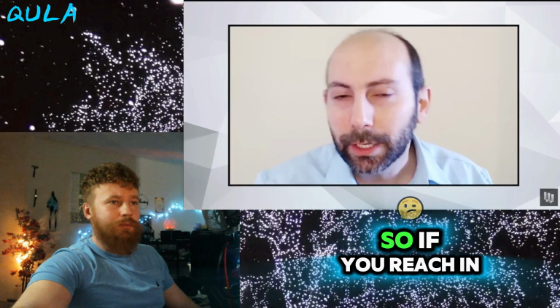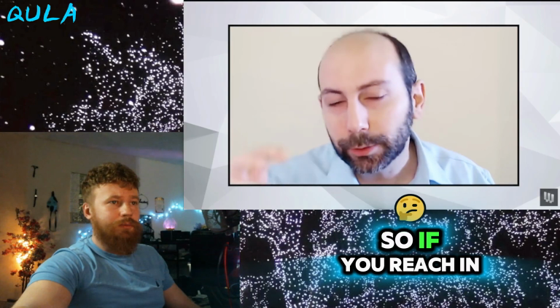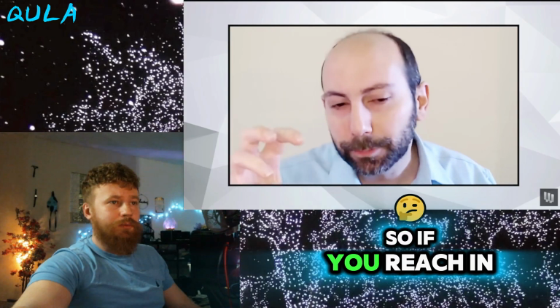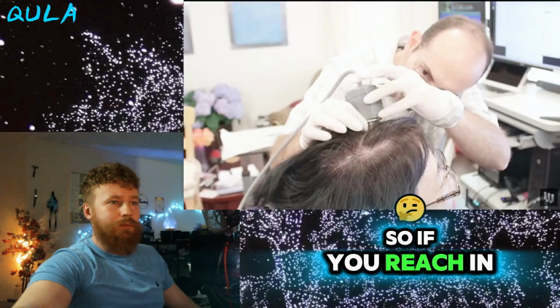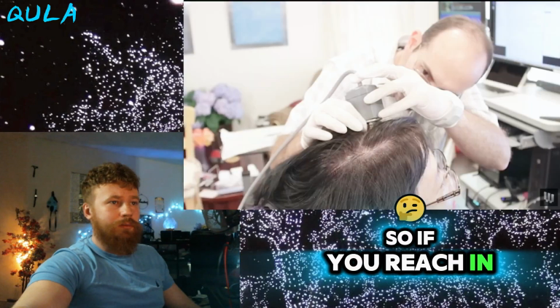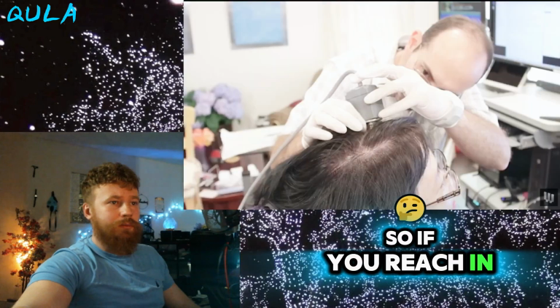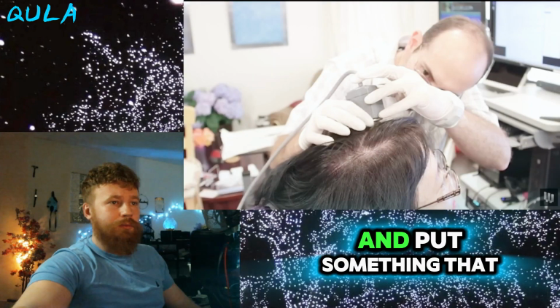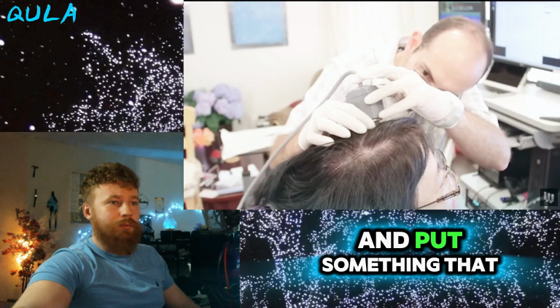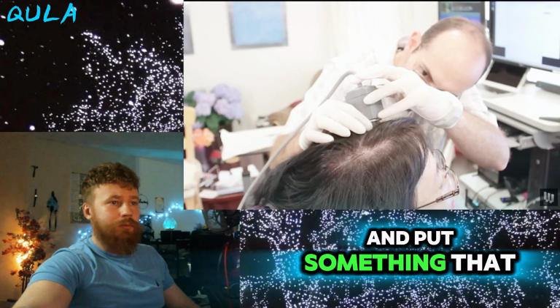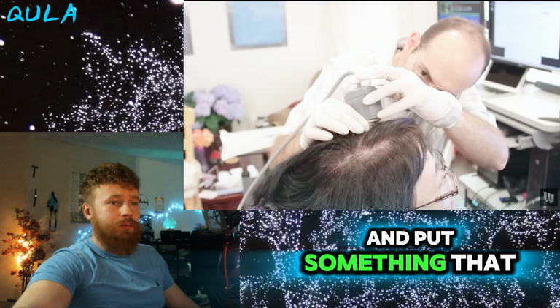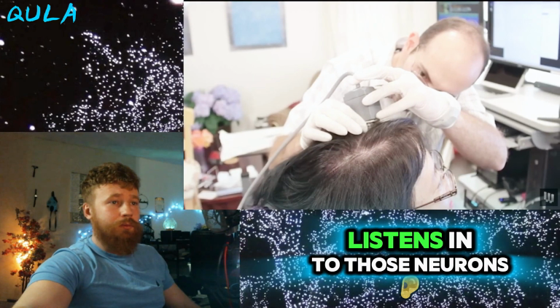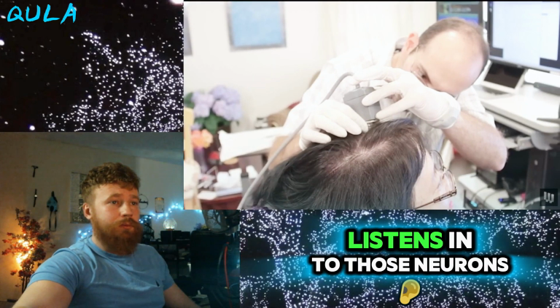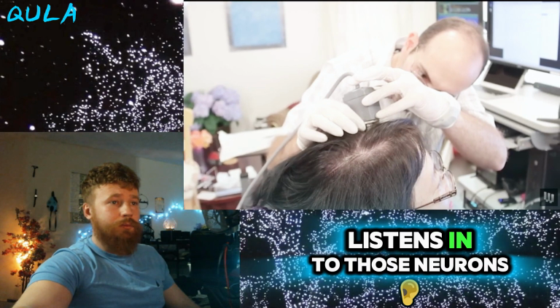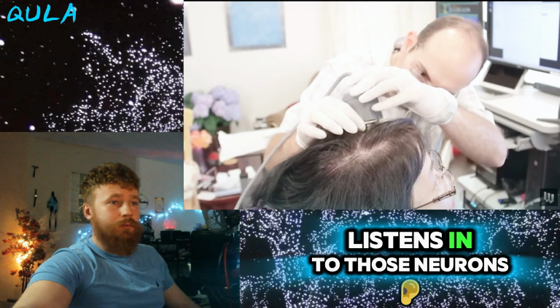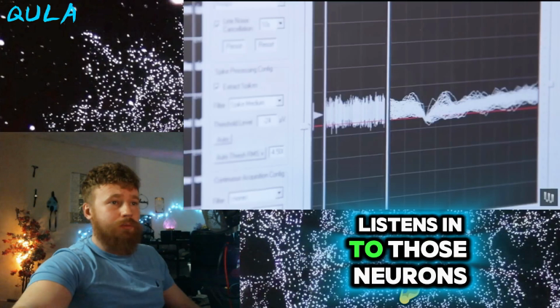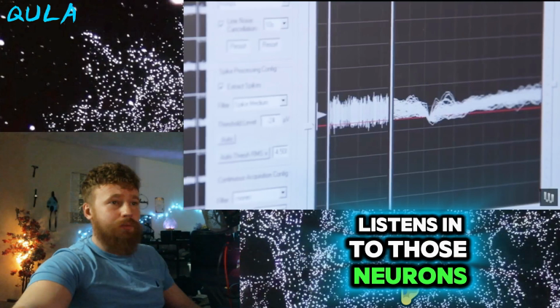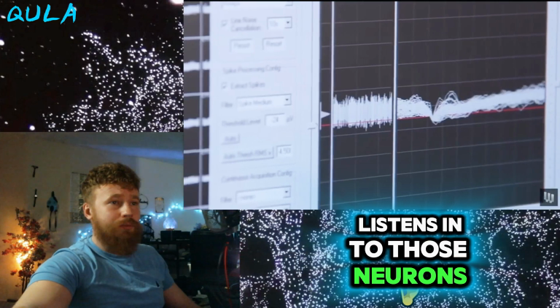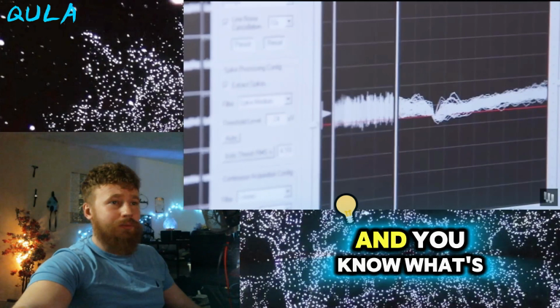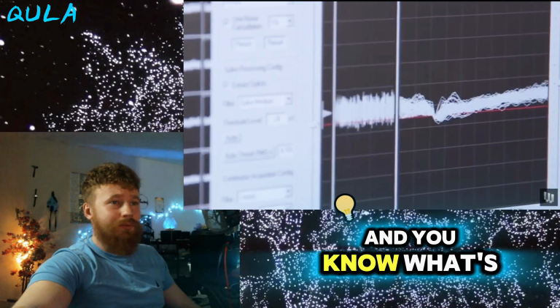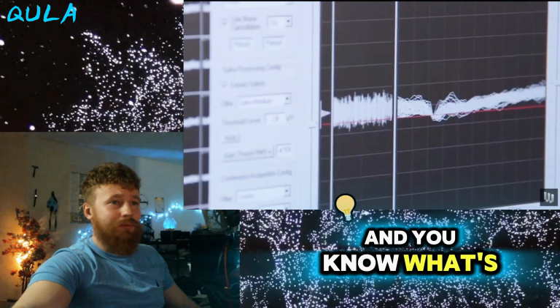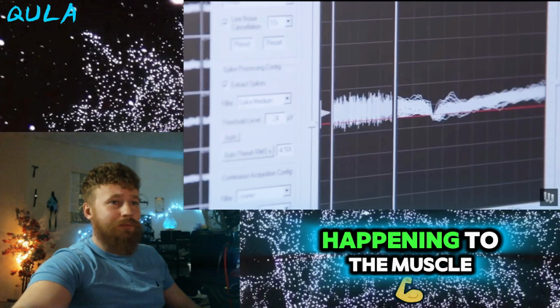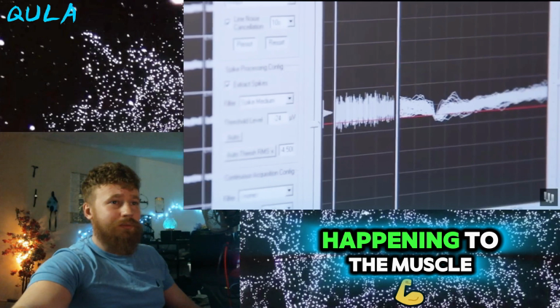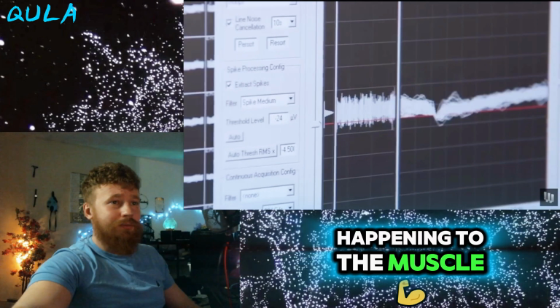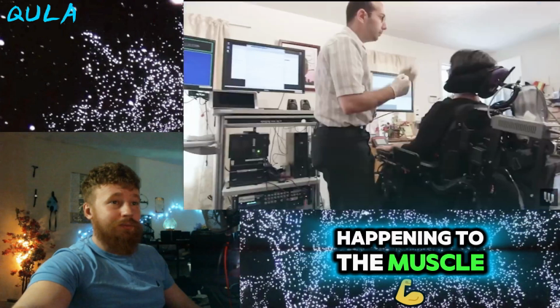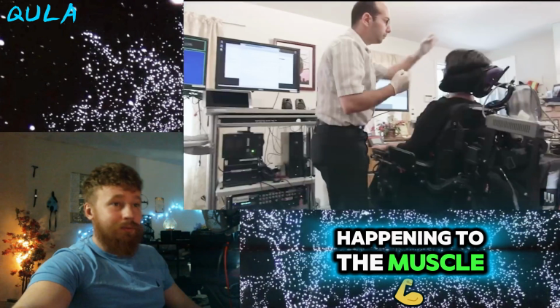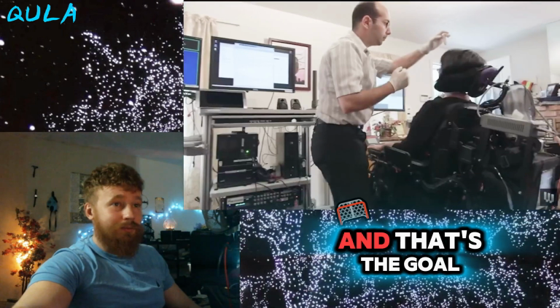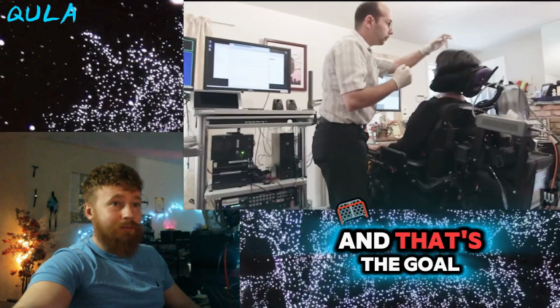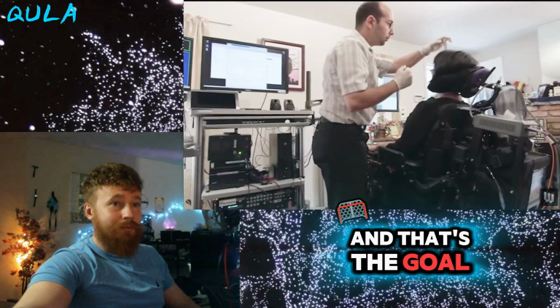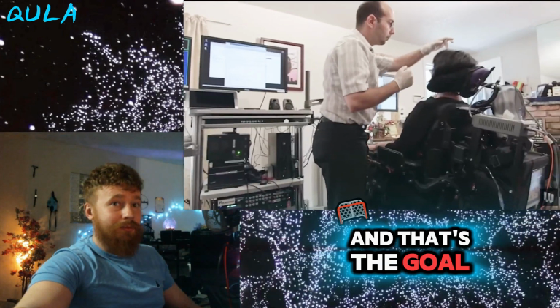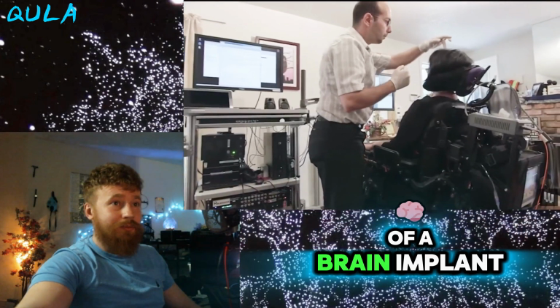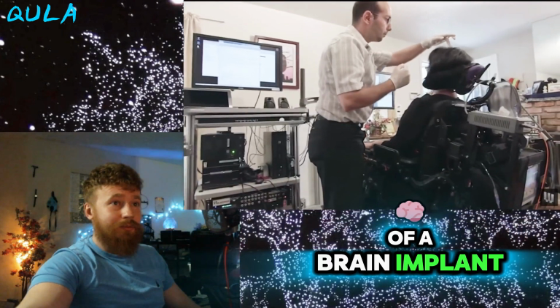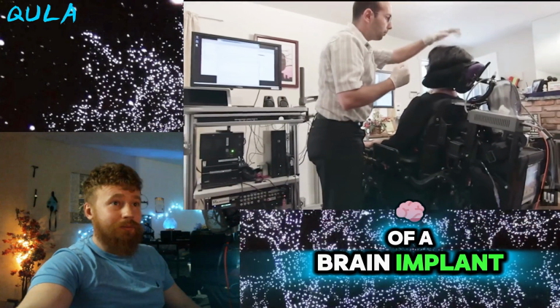So if you reach in and put something that listens in to those neurons and you know what's happening to the muscle — that's the goal of a brain implant.